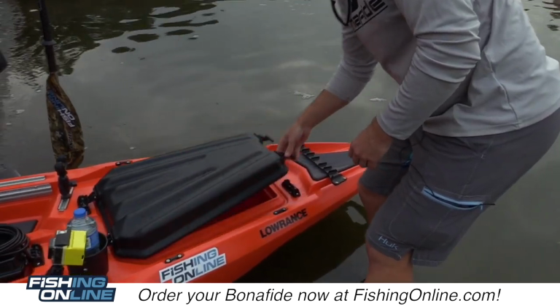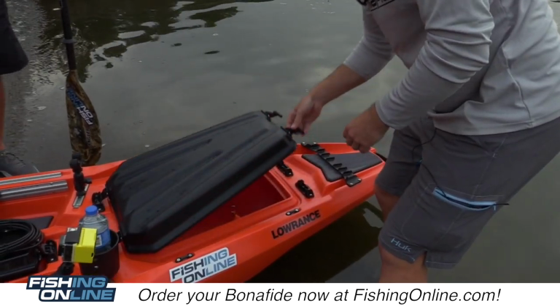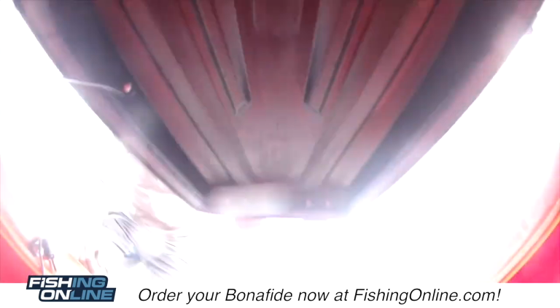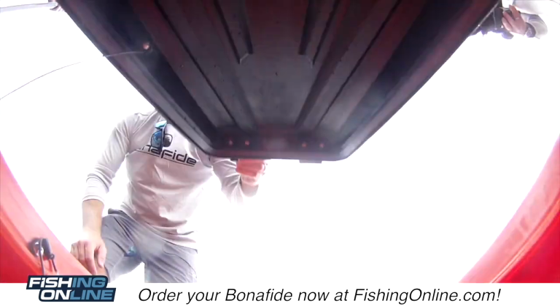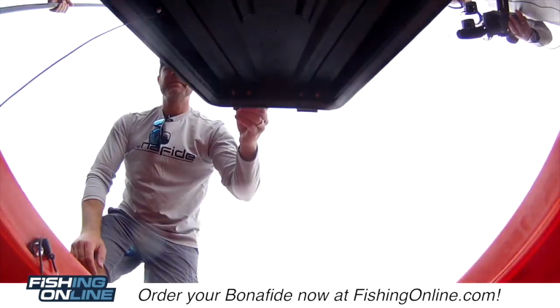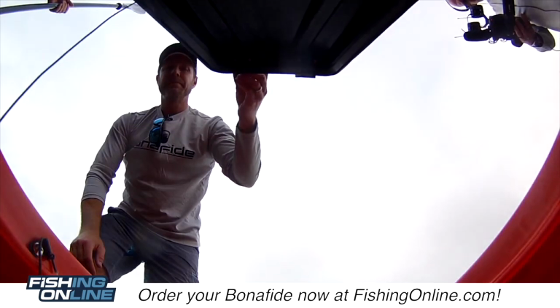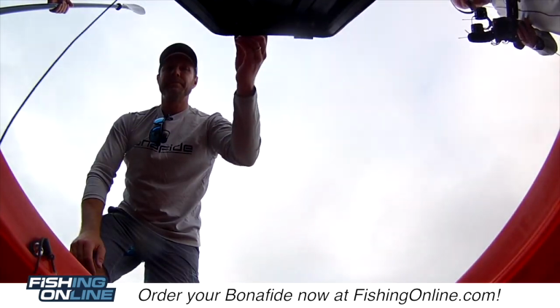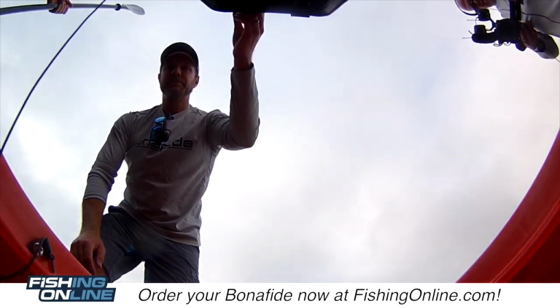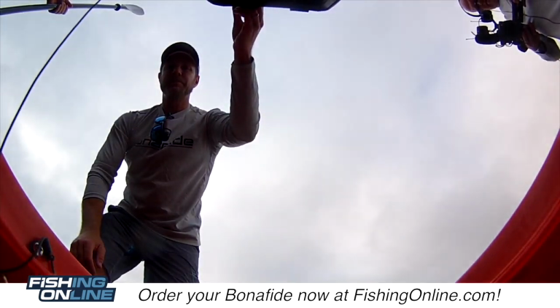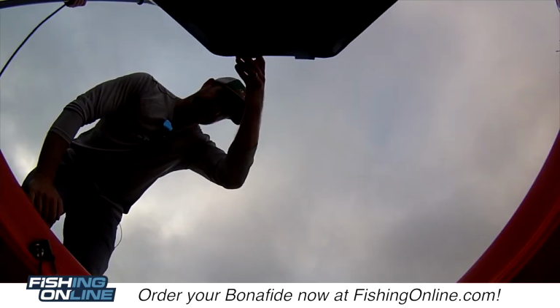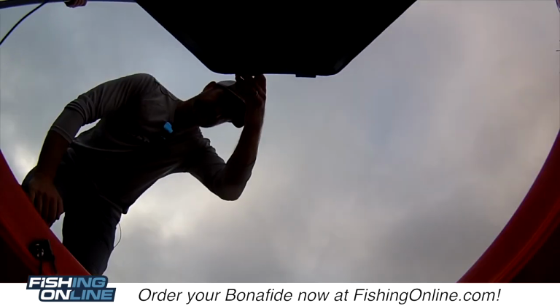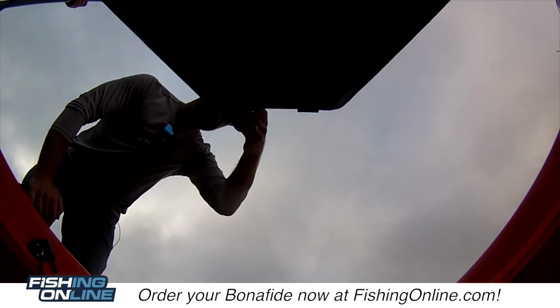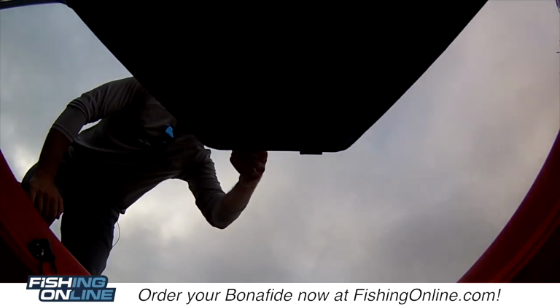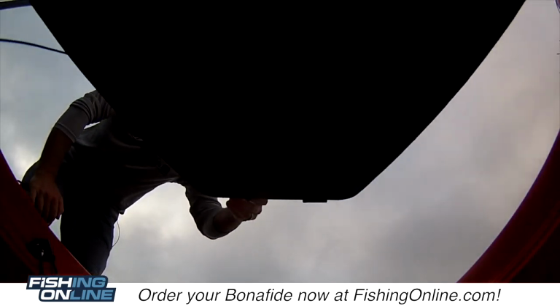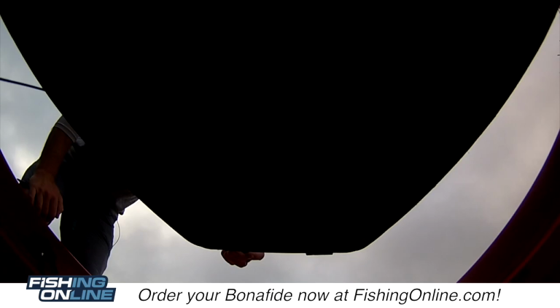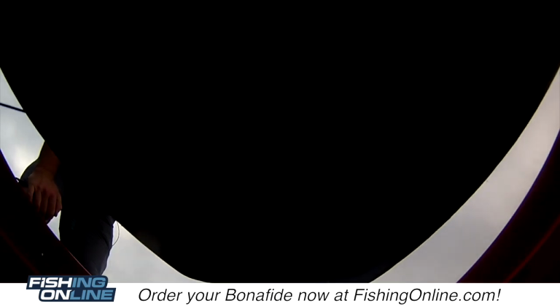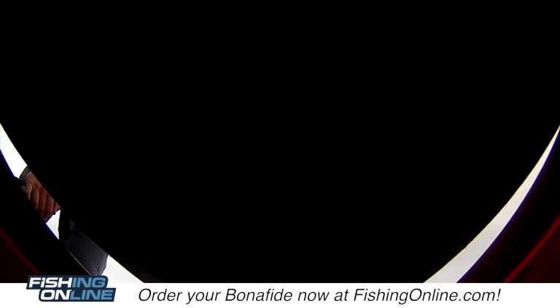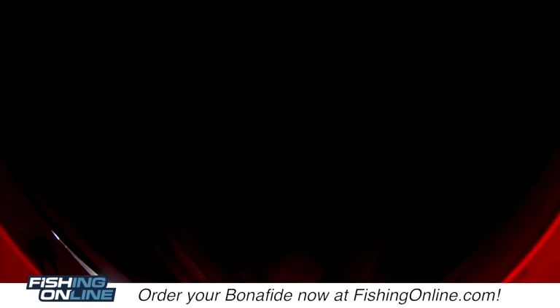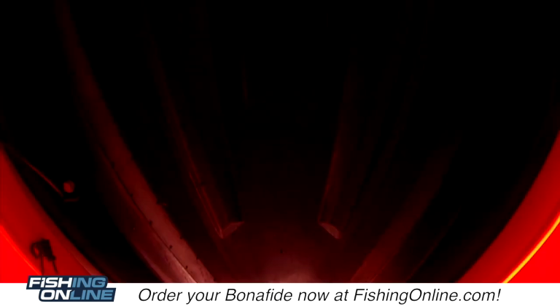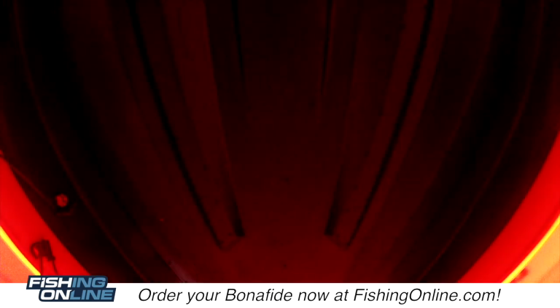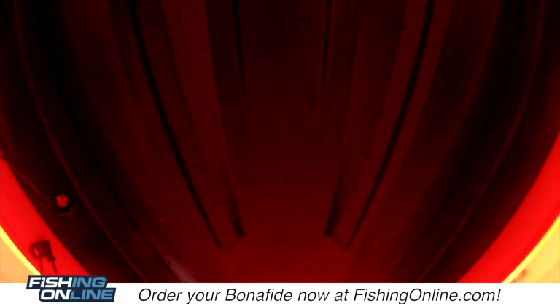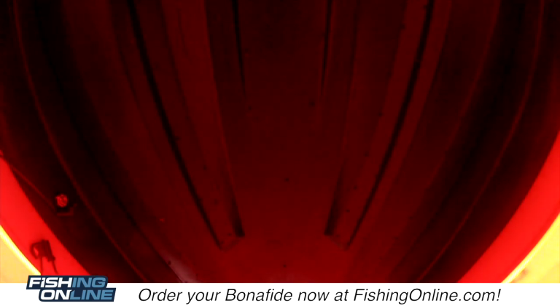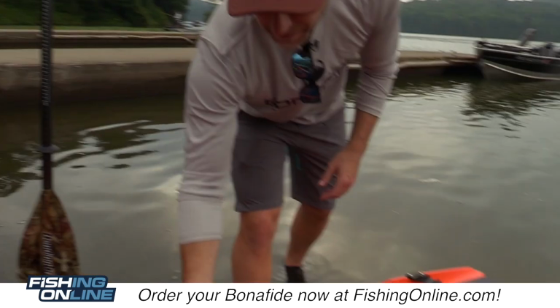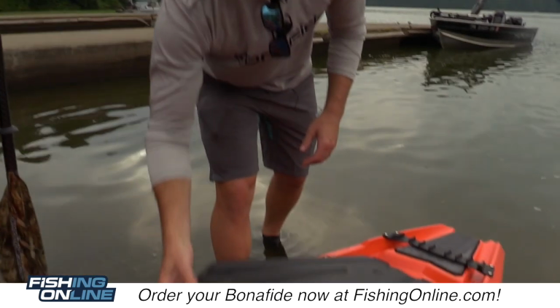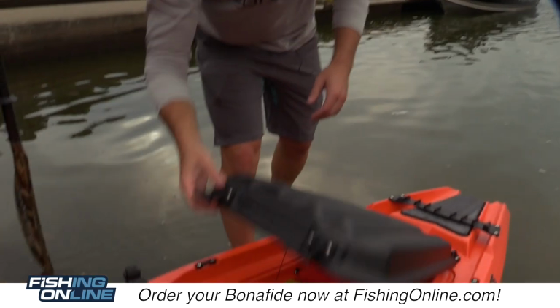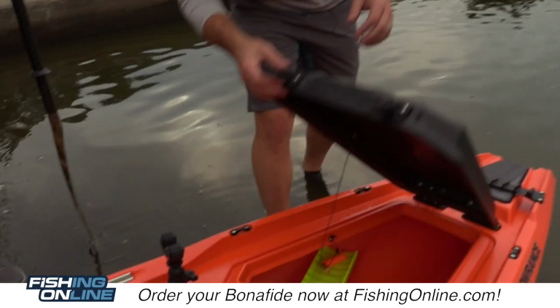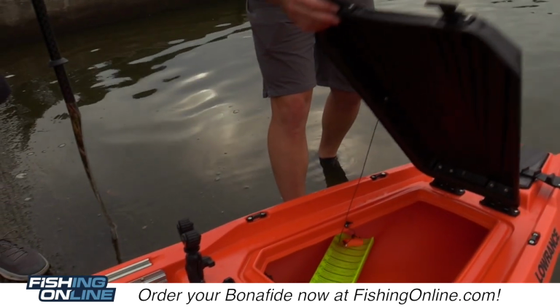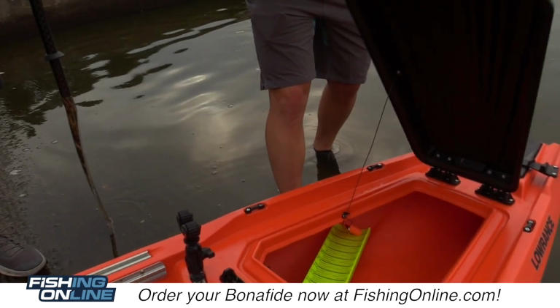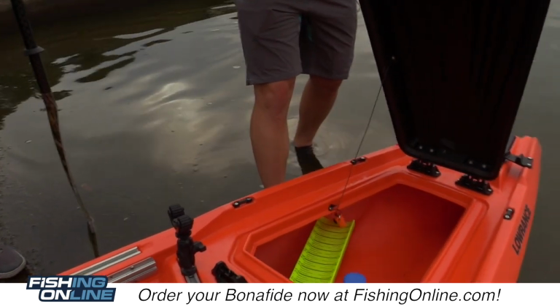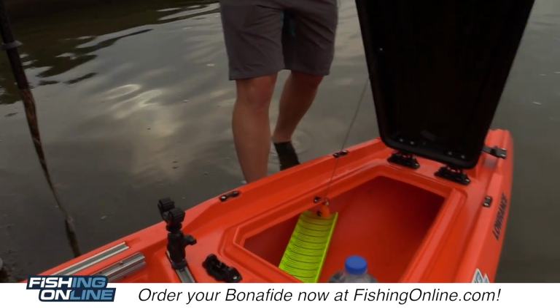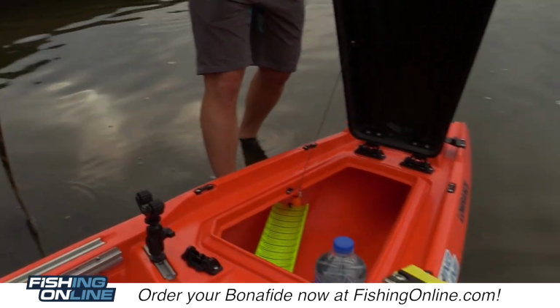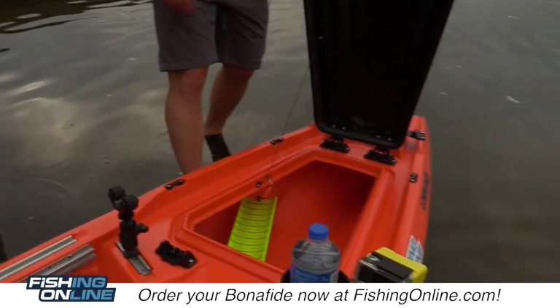We've designed these hinges so that the hatch can open from either side. So now you can open it this way. Man, that's cool.